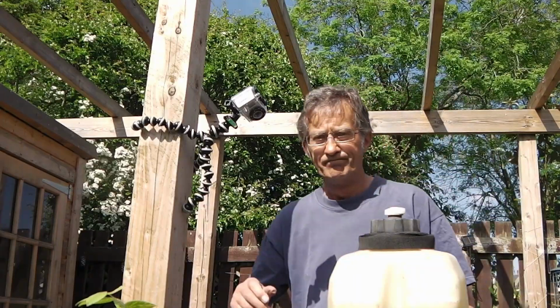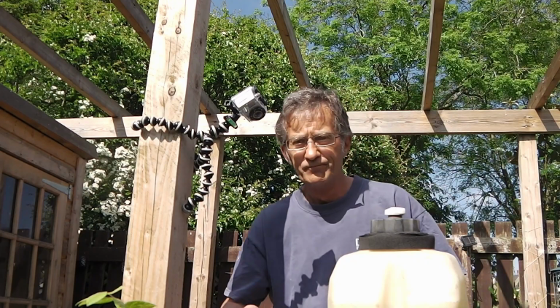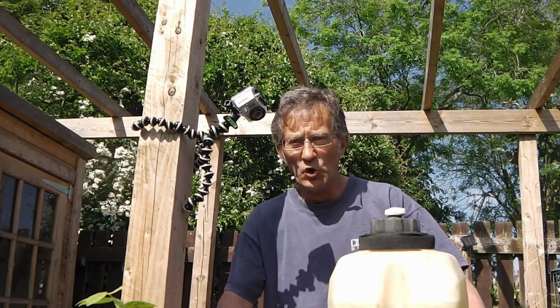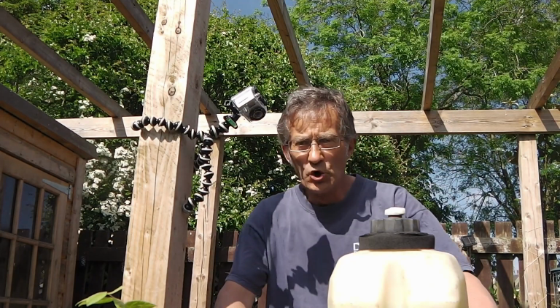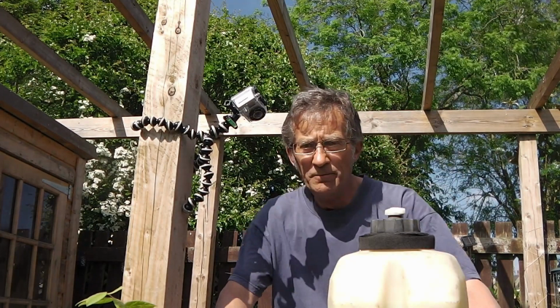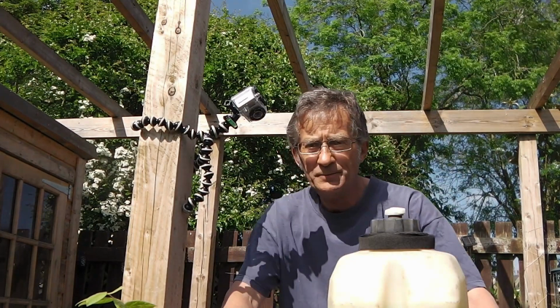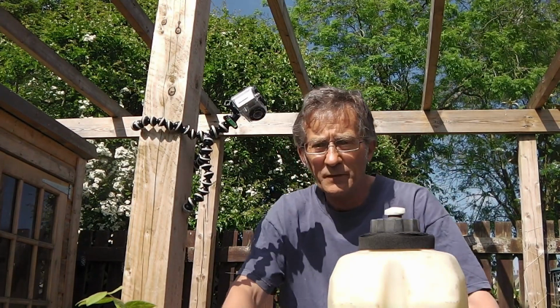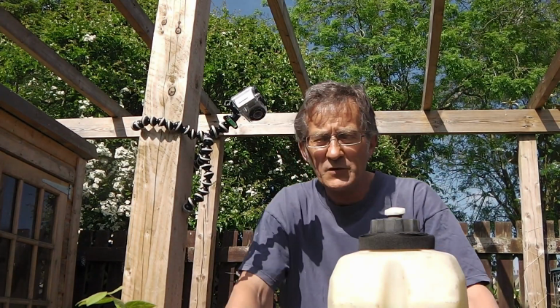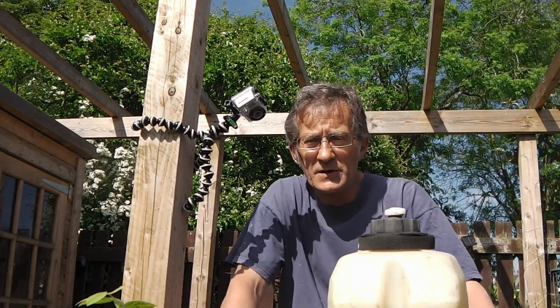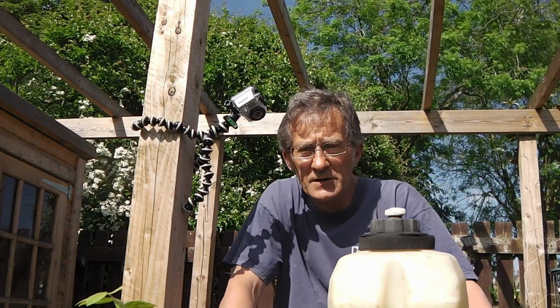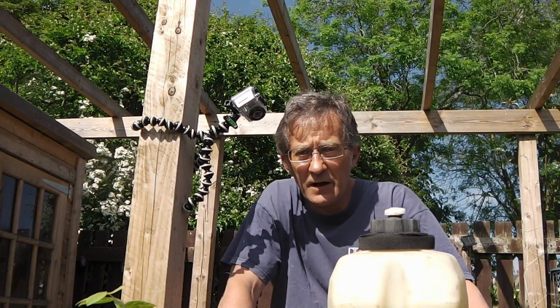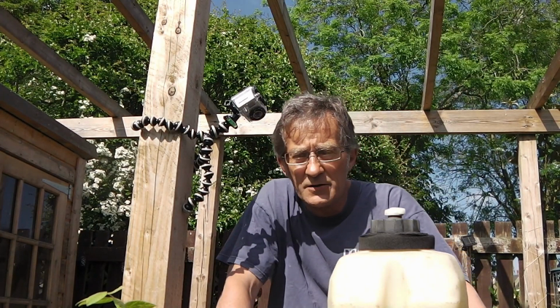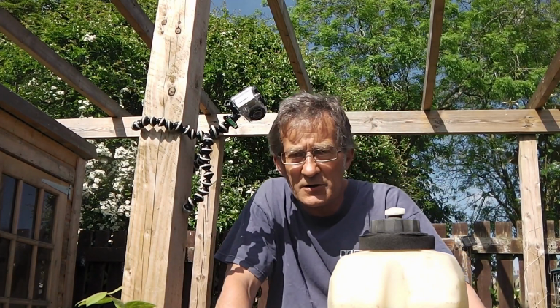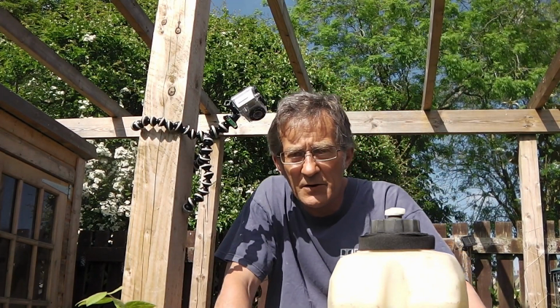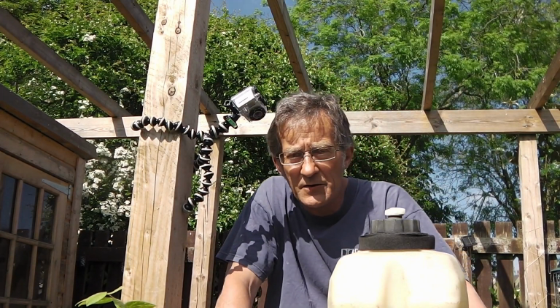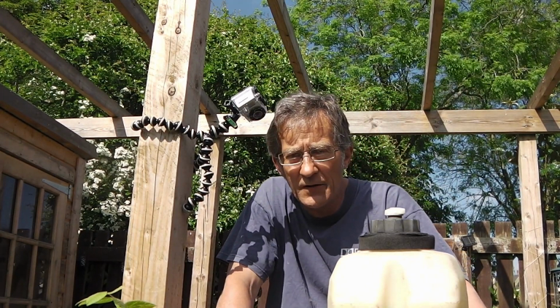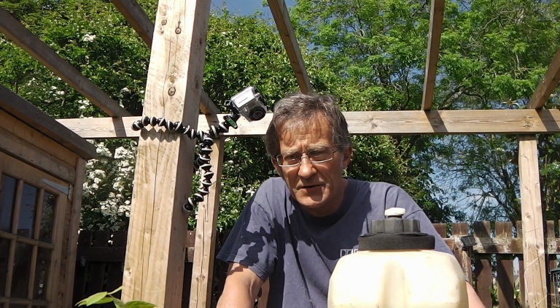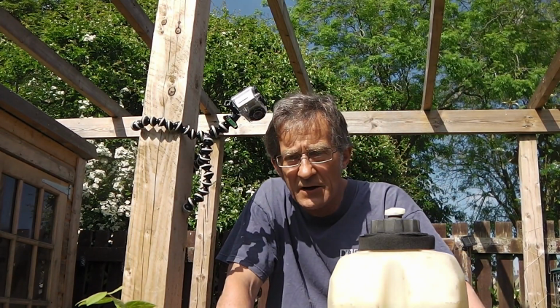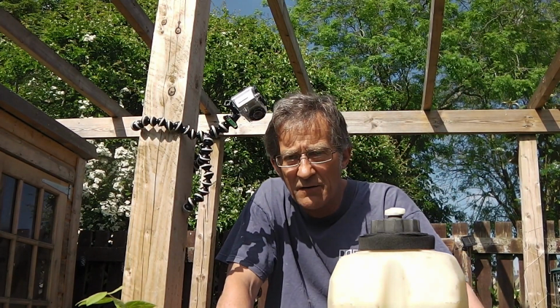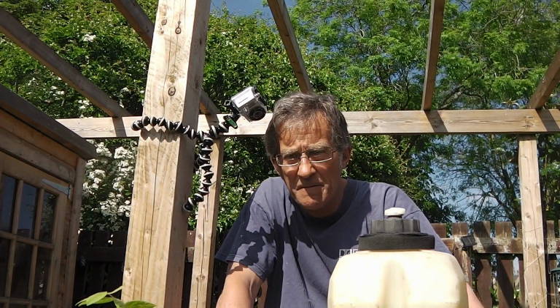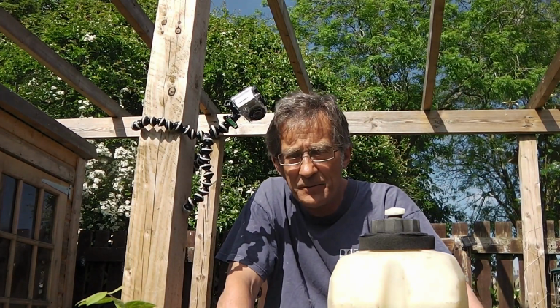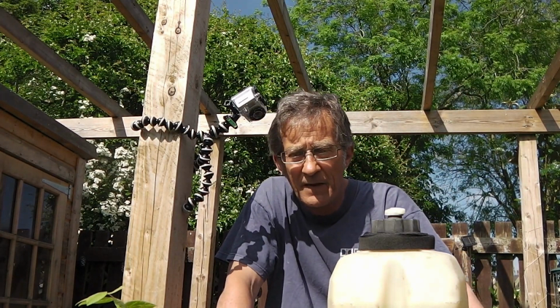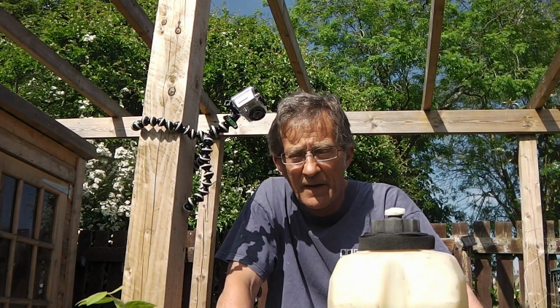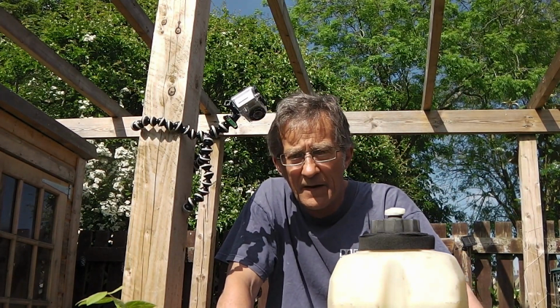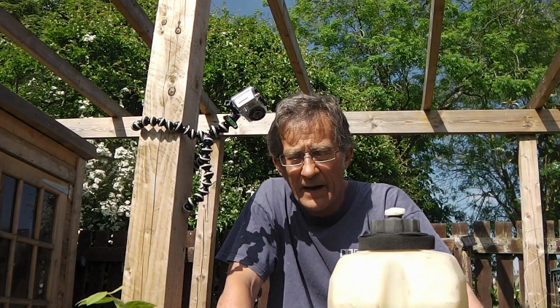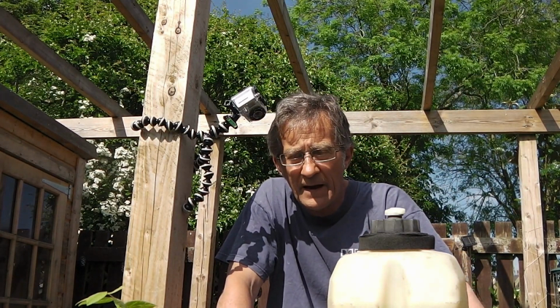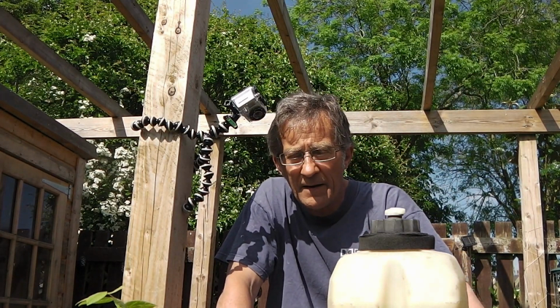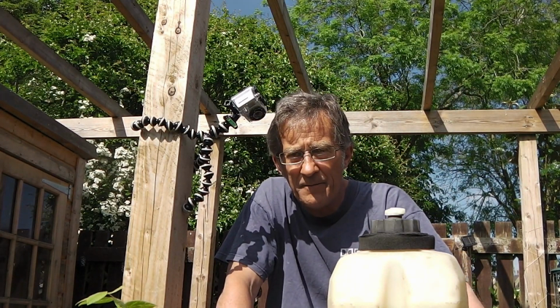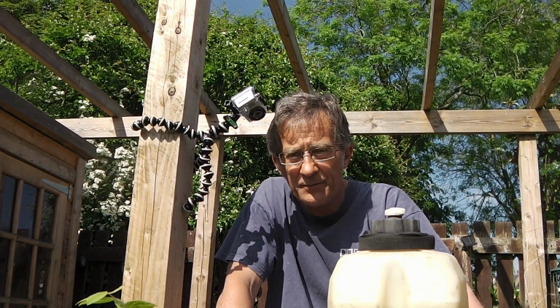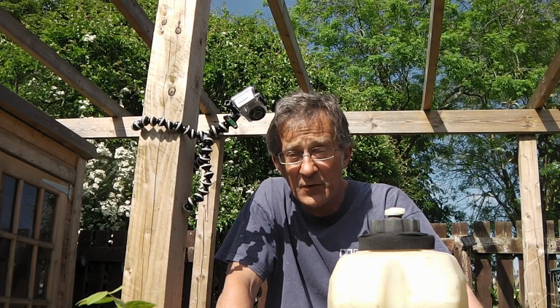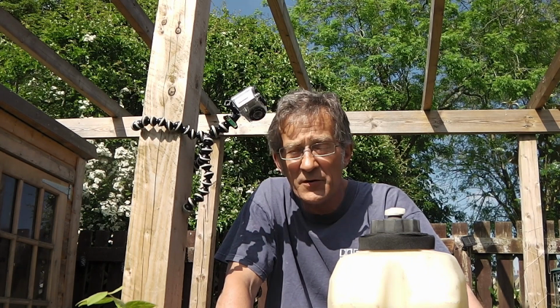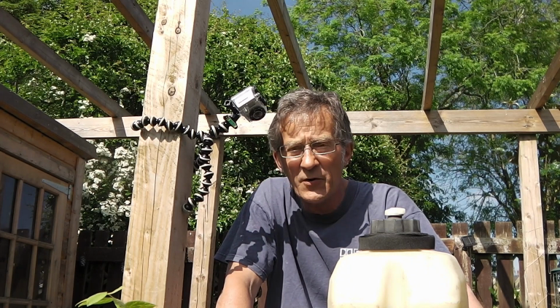All good. Just needs a slight adjustment on the tick over. Who would have thought?